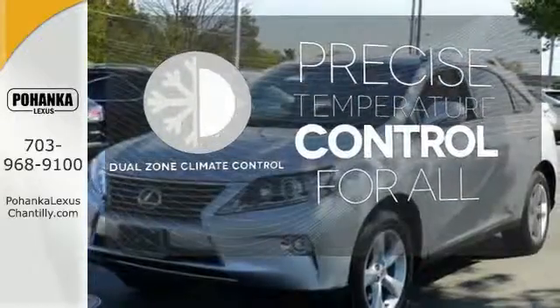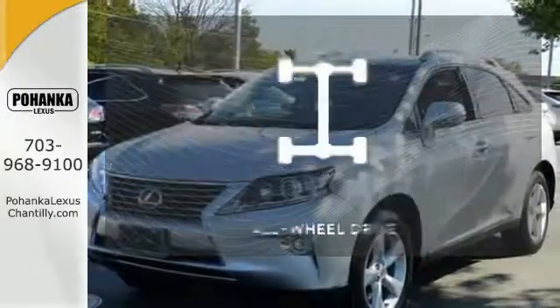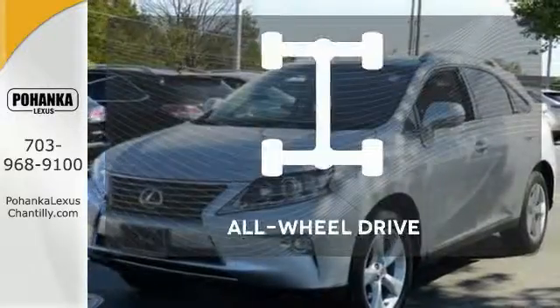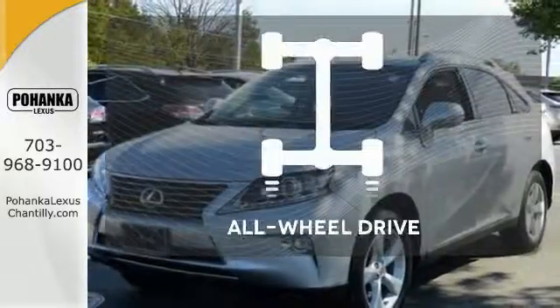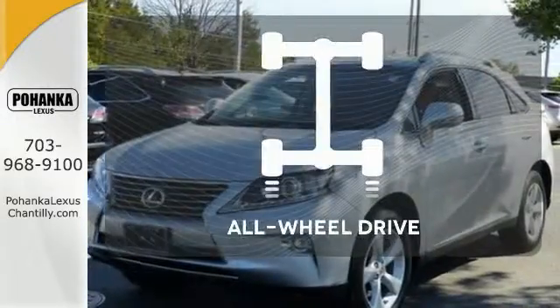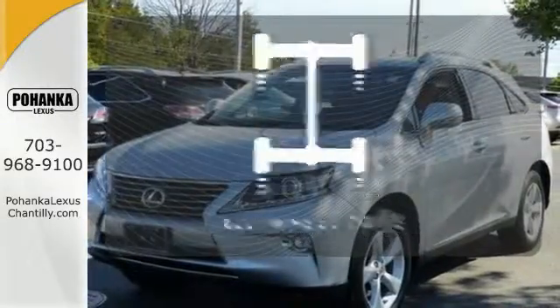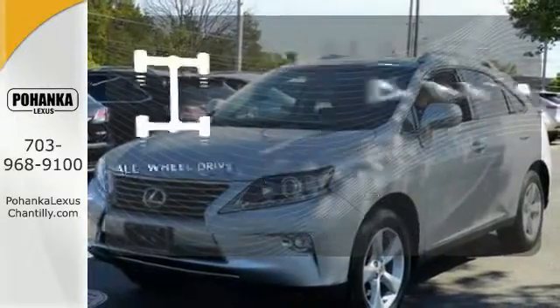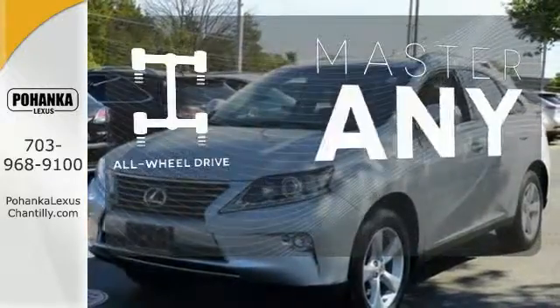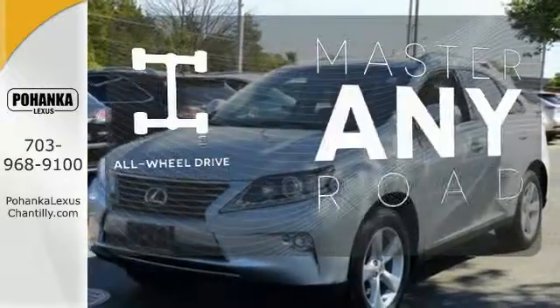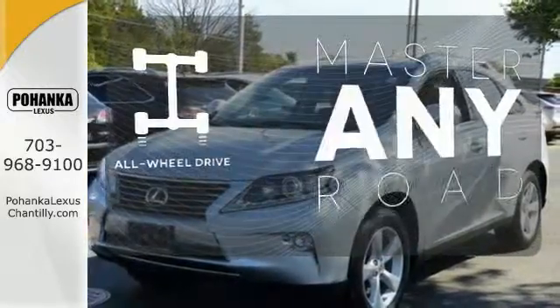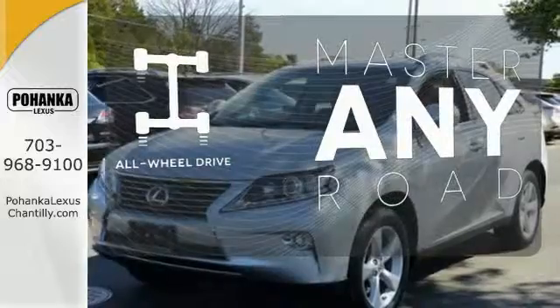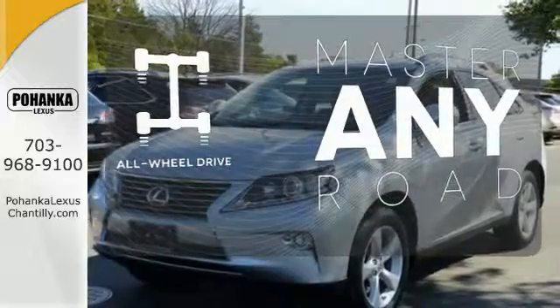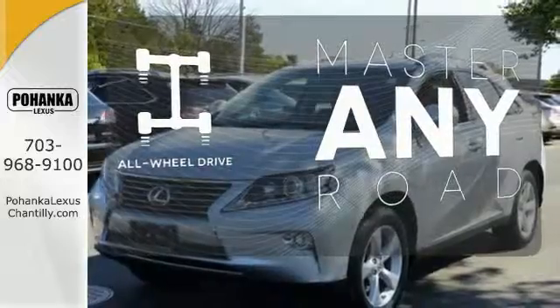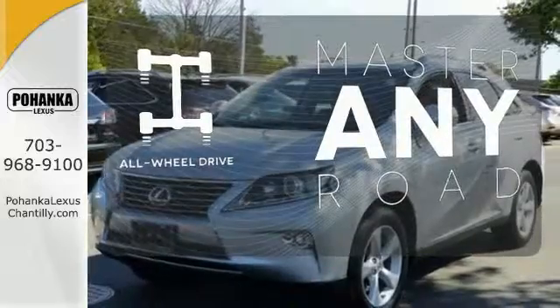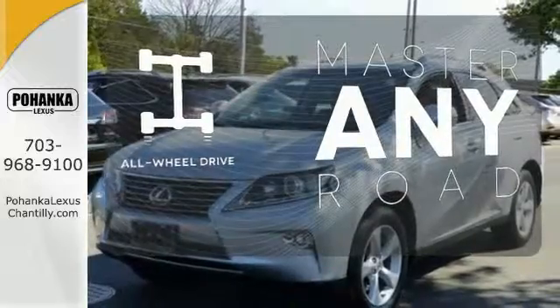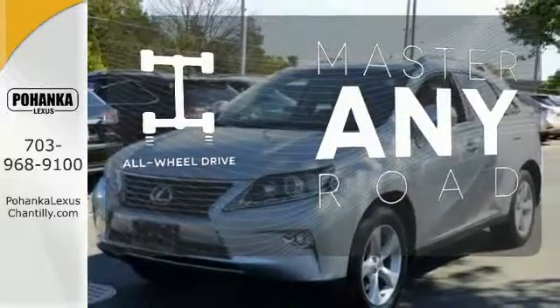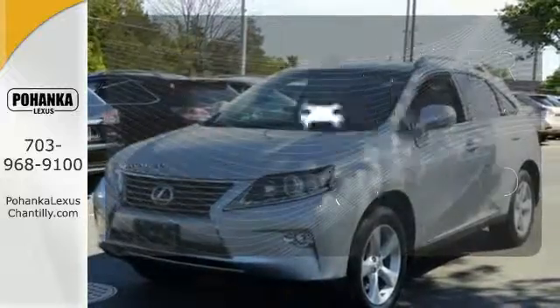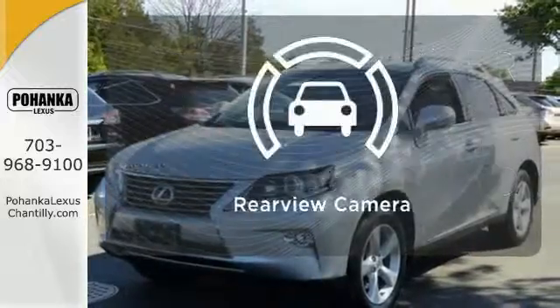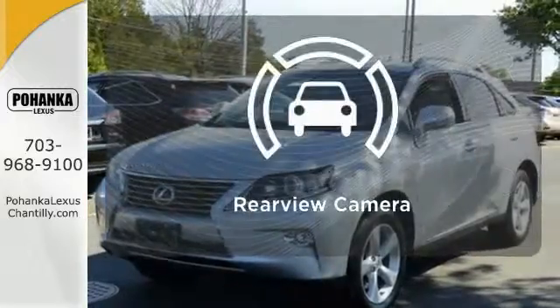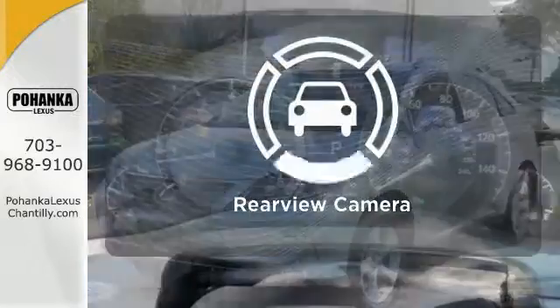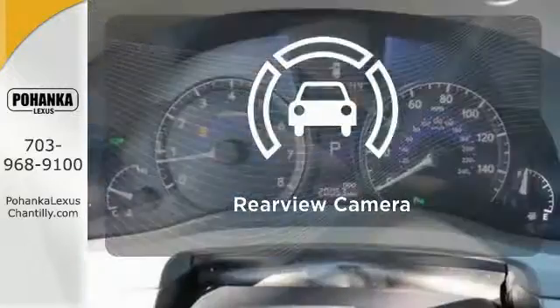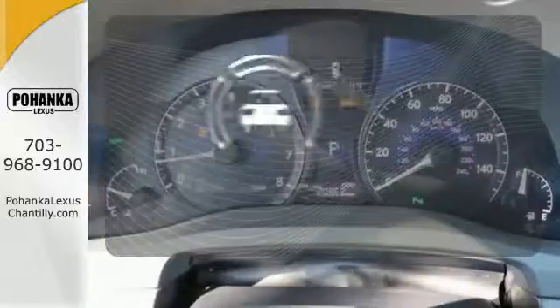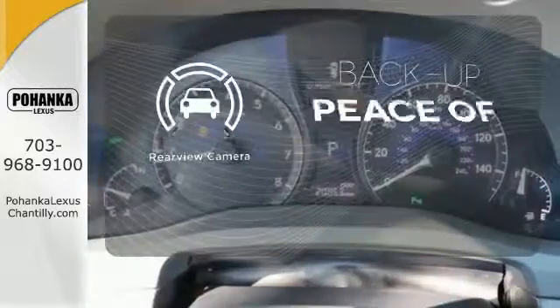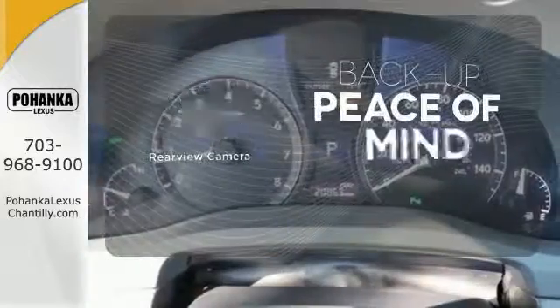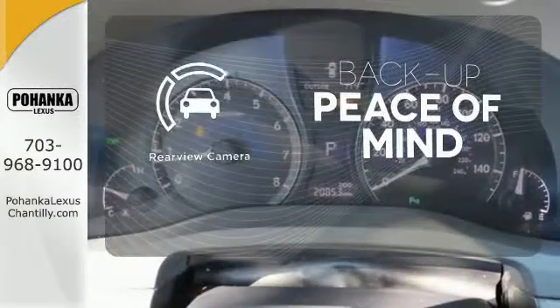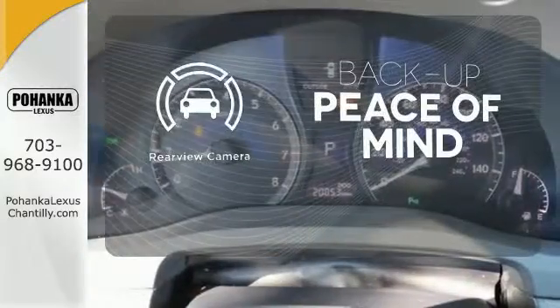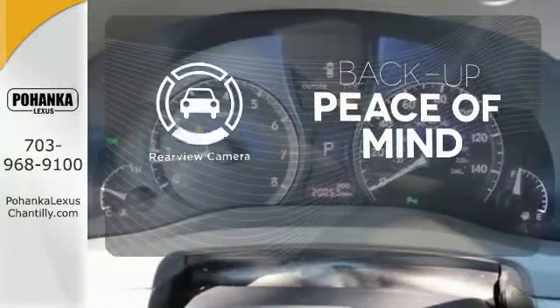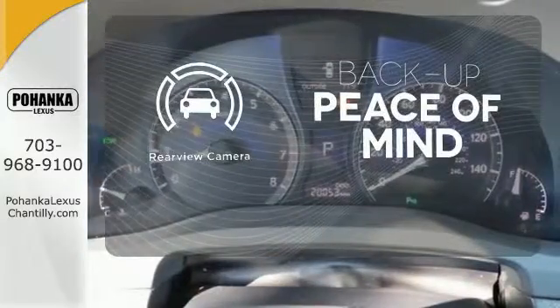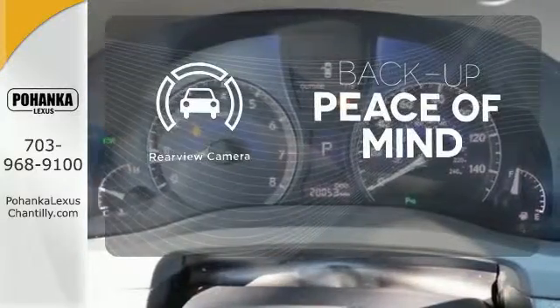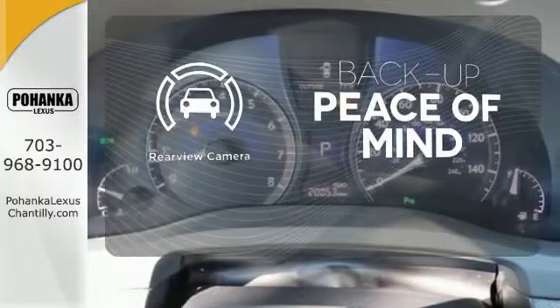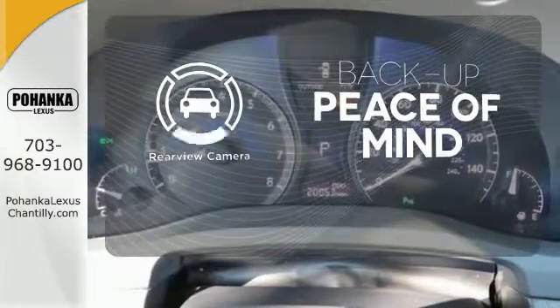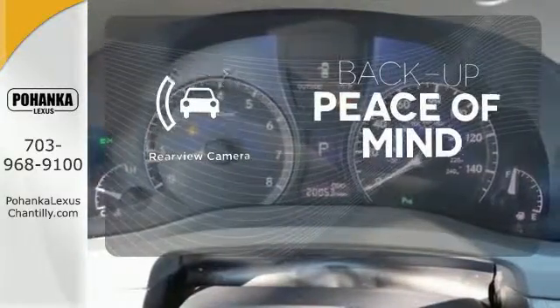Control the road with all-wheel drive. Hindsight is 20-20 with a backup camera.